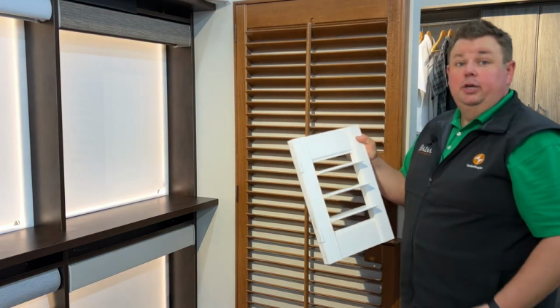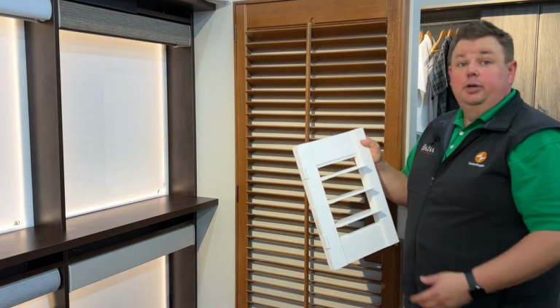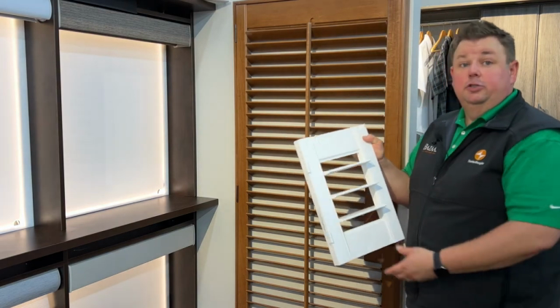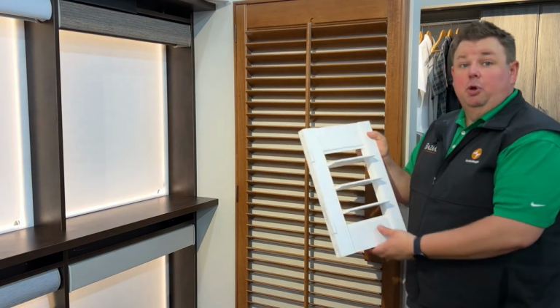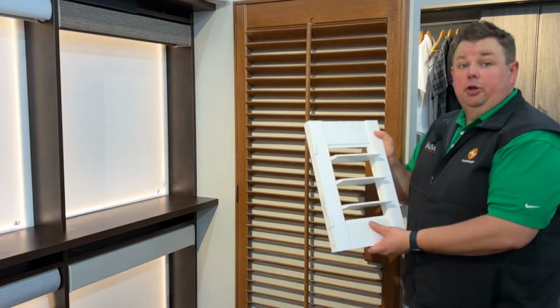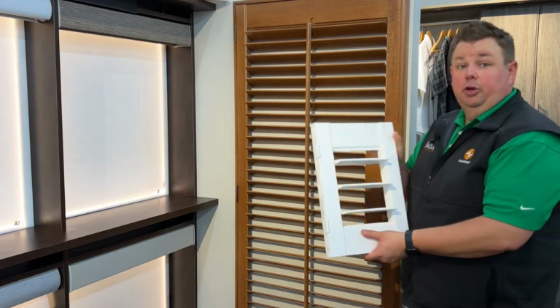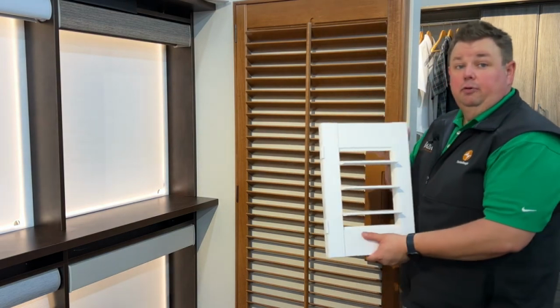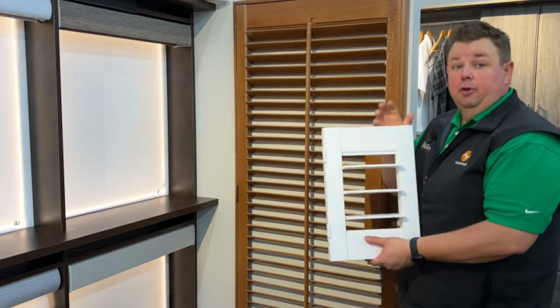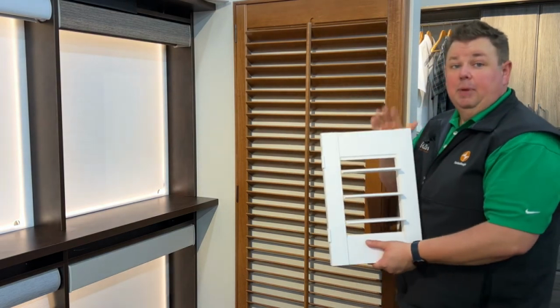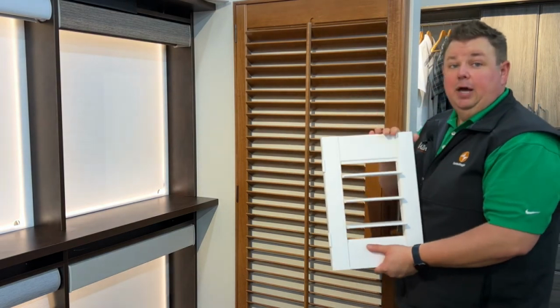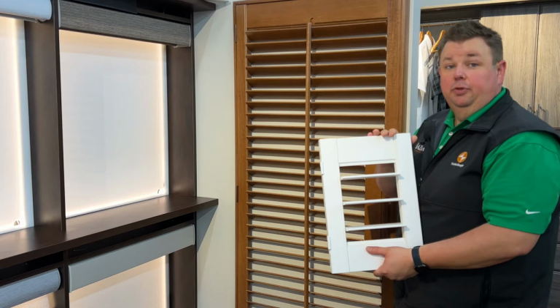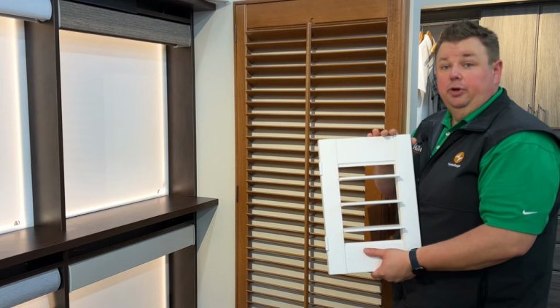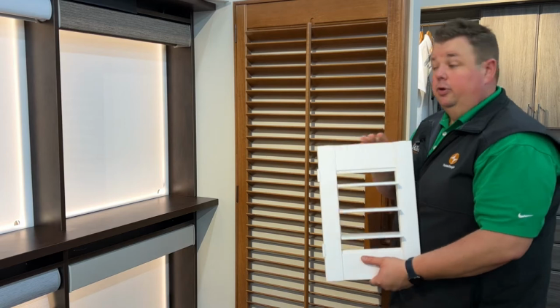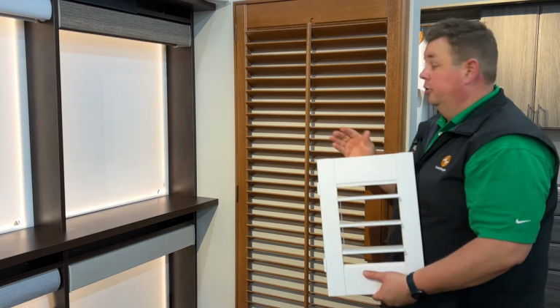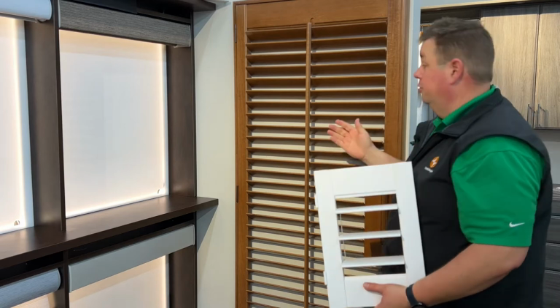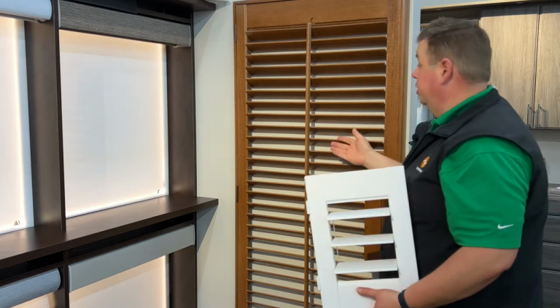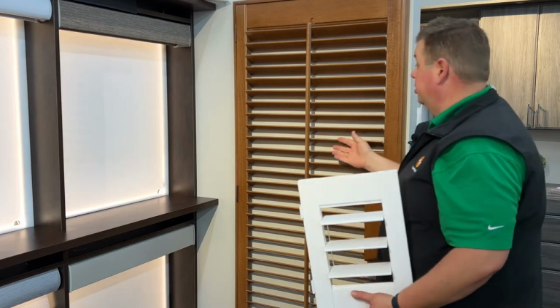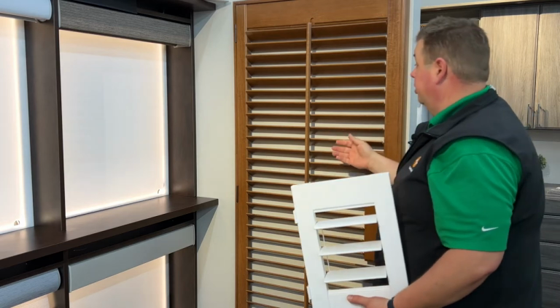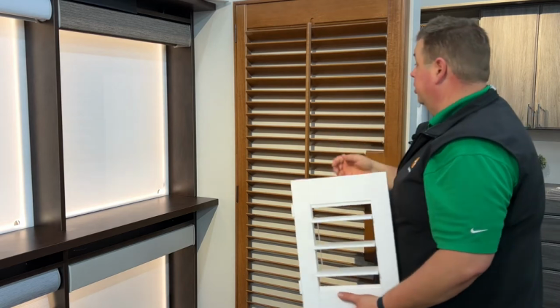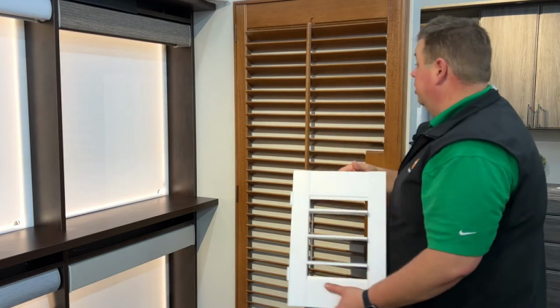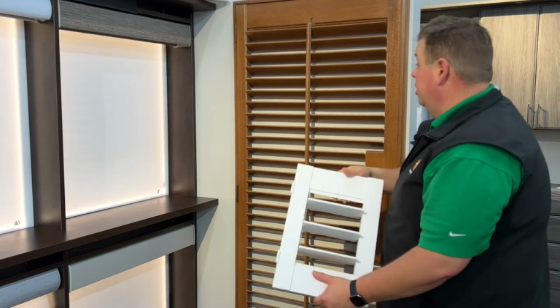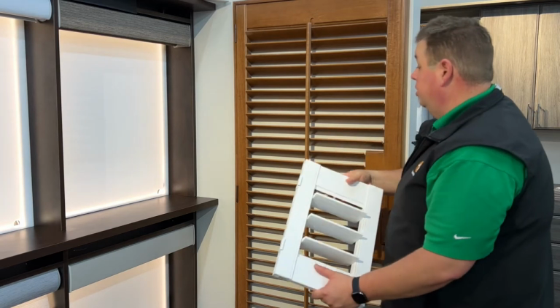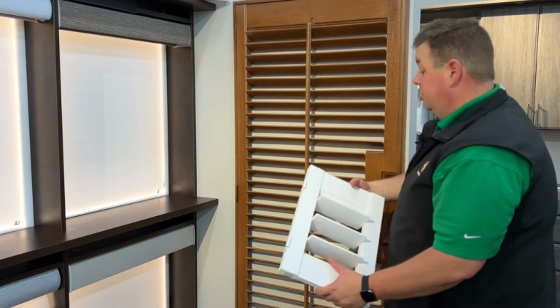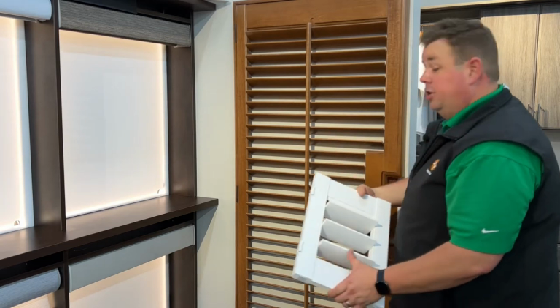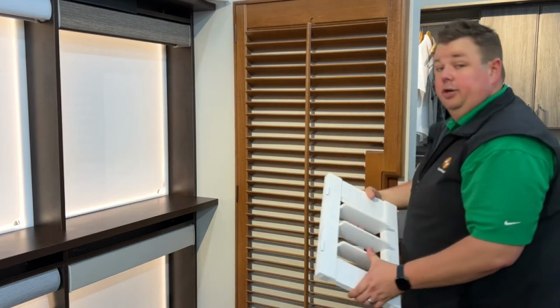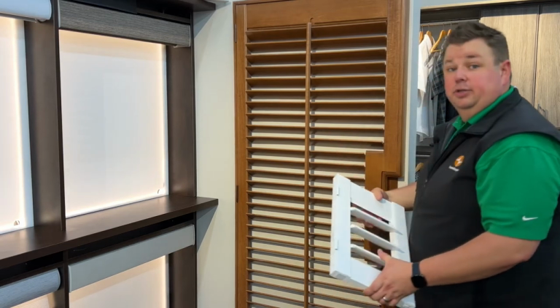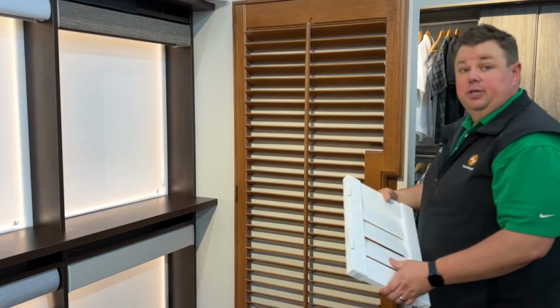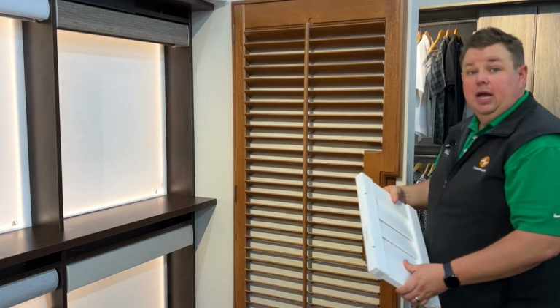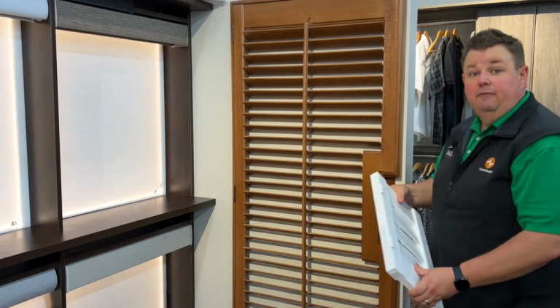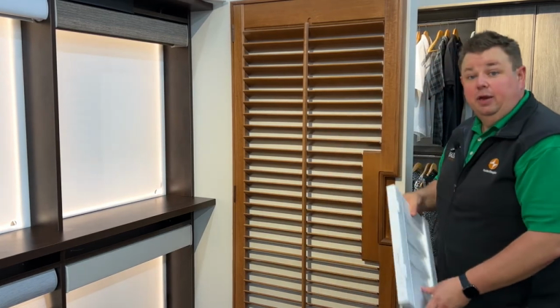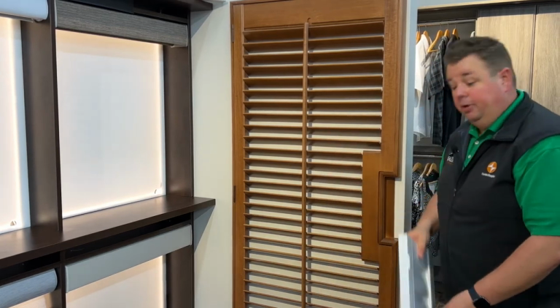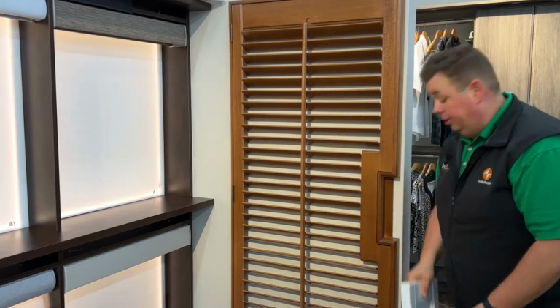So whether you're looking for a modern look or a traditional look, shutters have that ability.